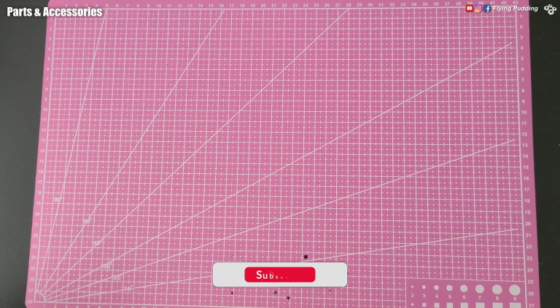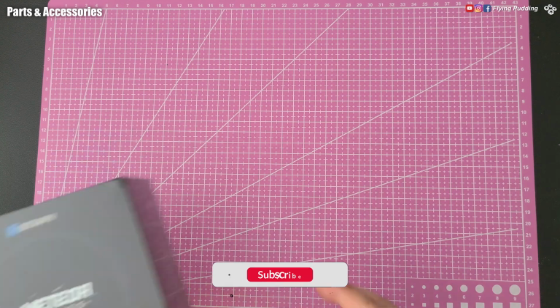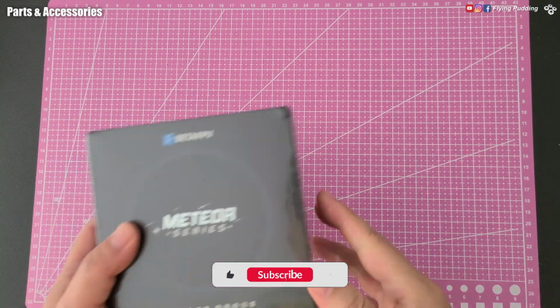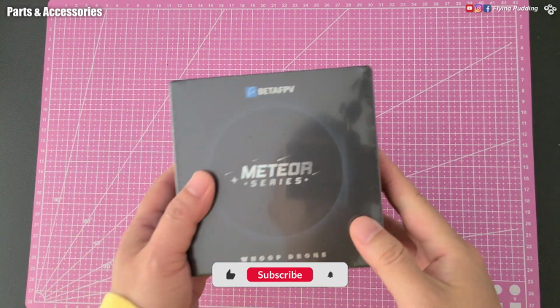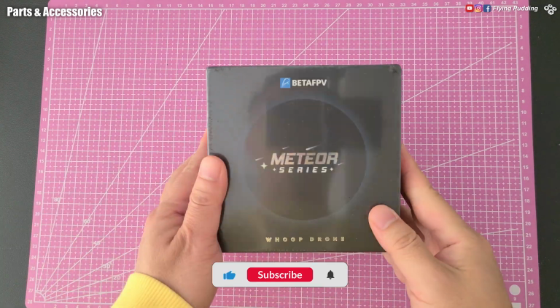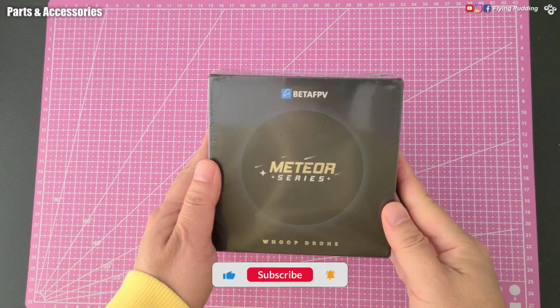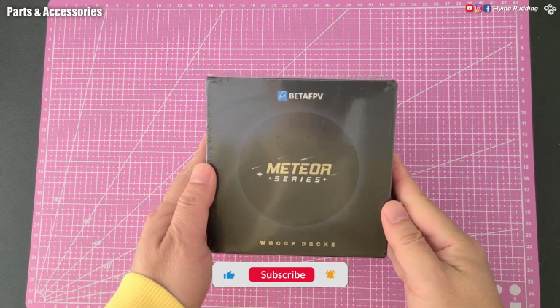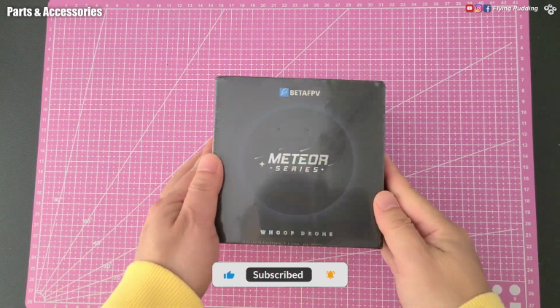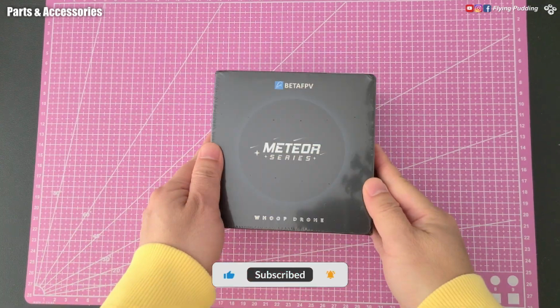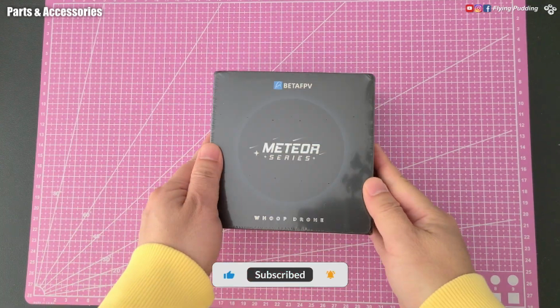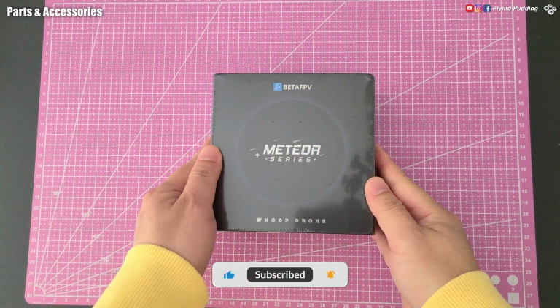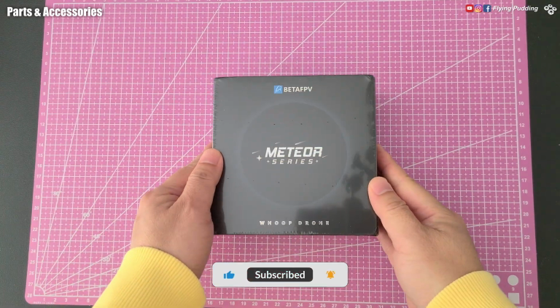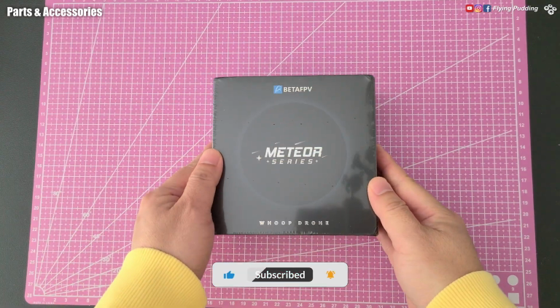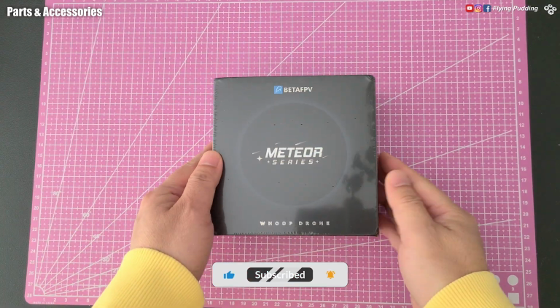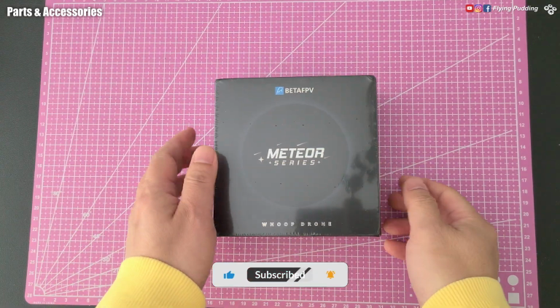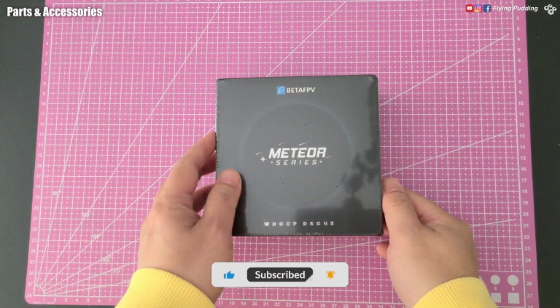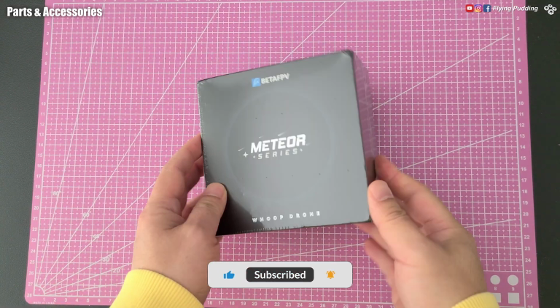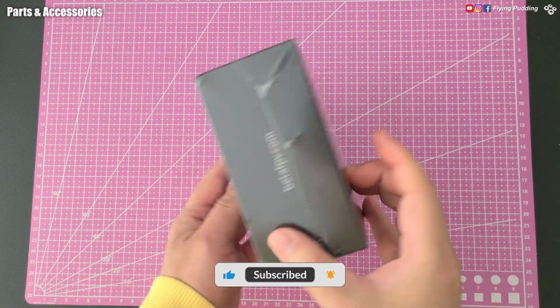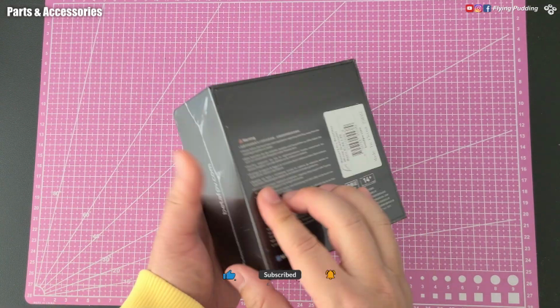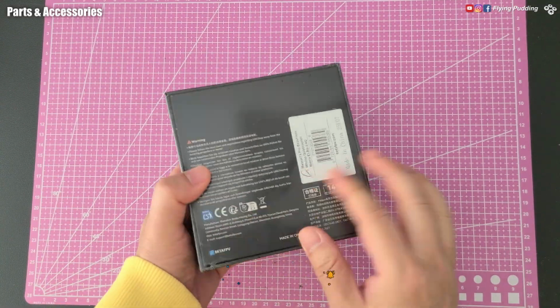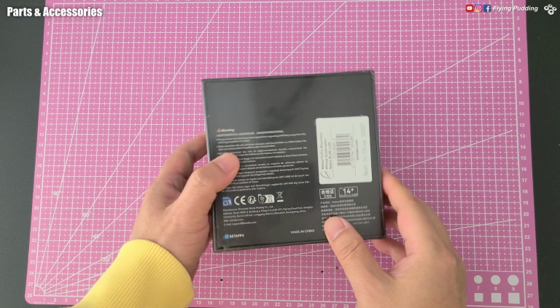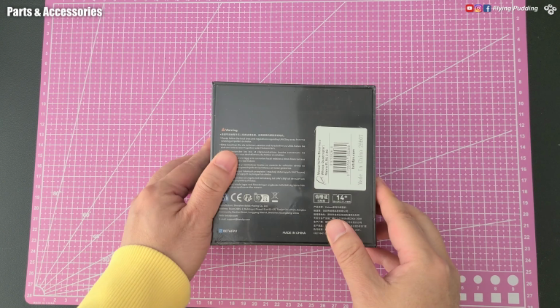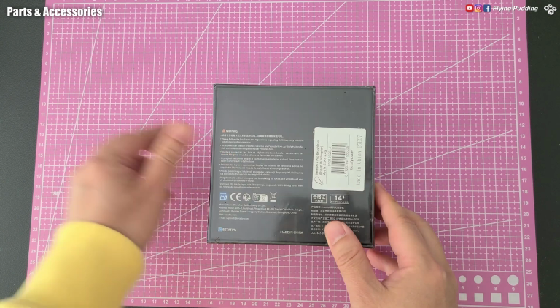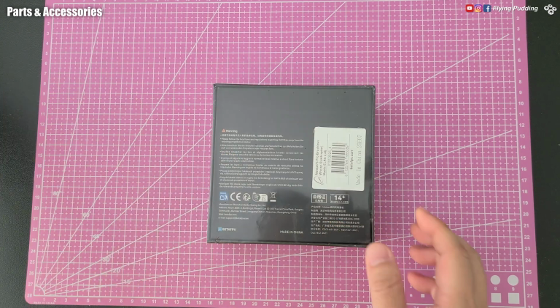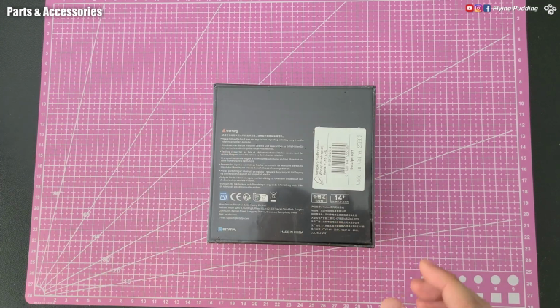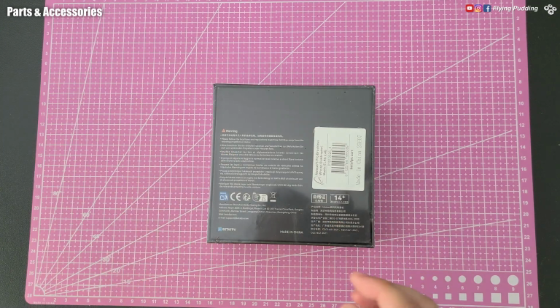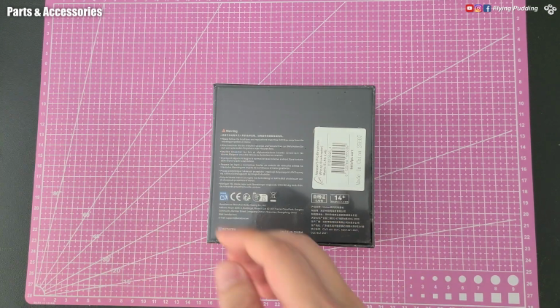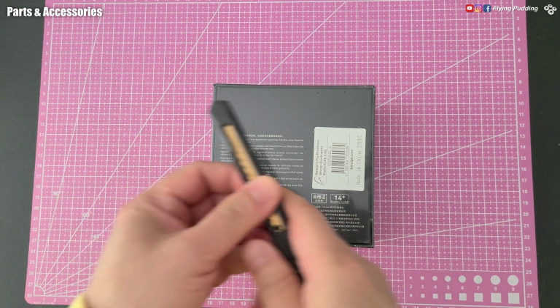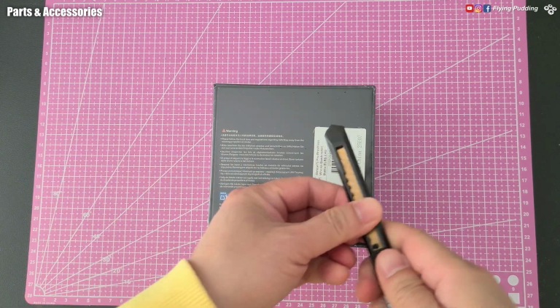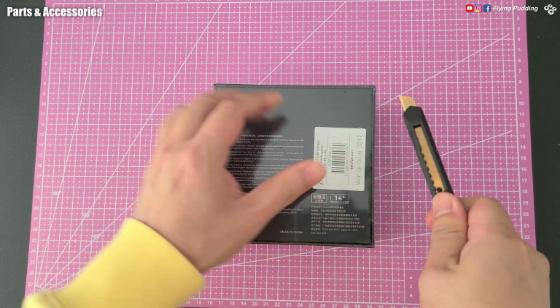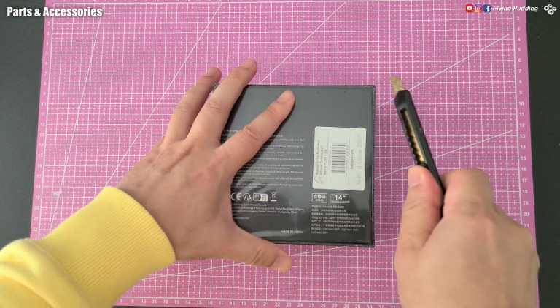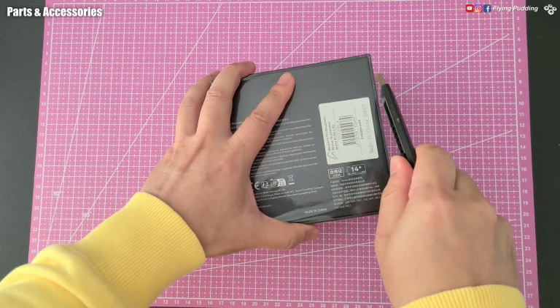Welcome back, everyone. Today, we are looking at another quad from the Meteor series.